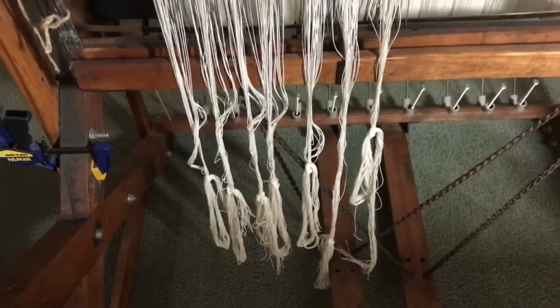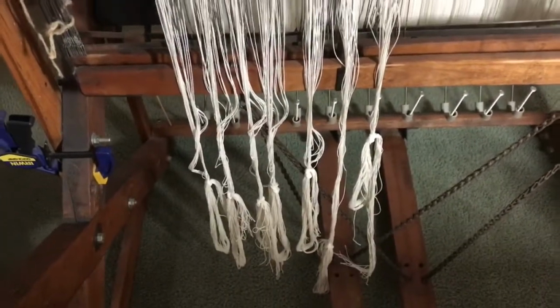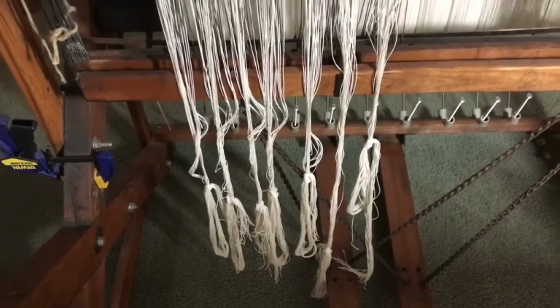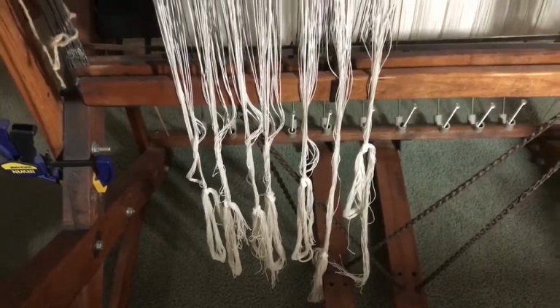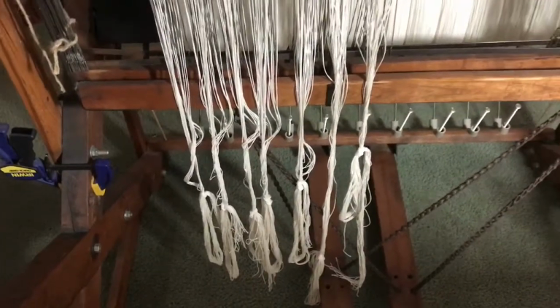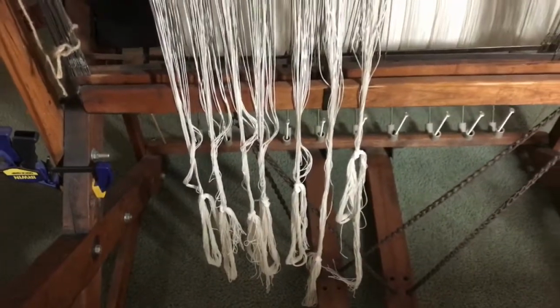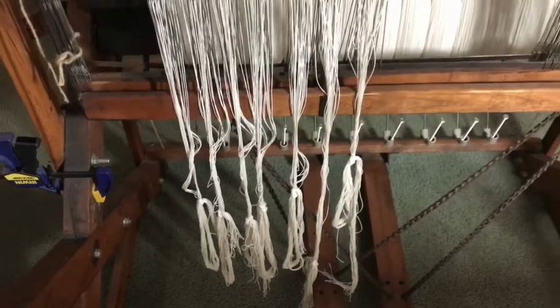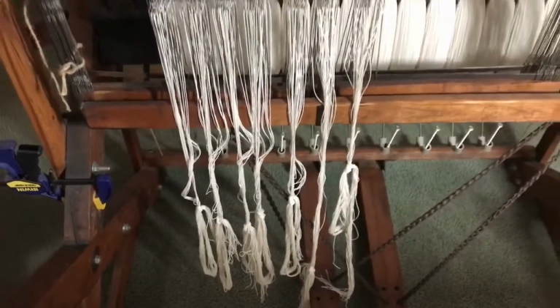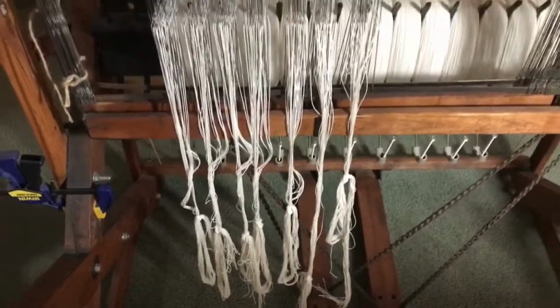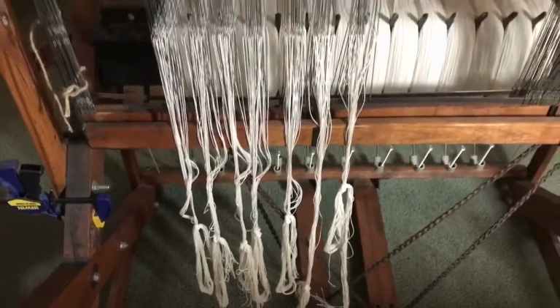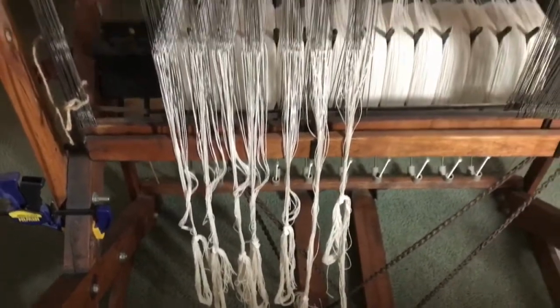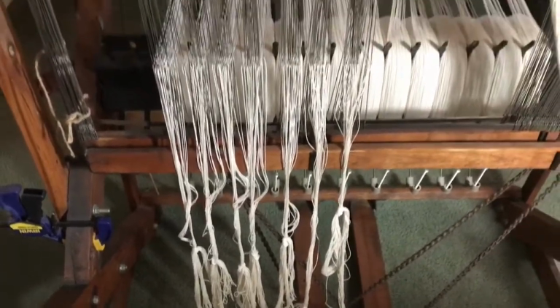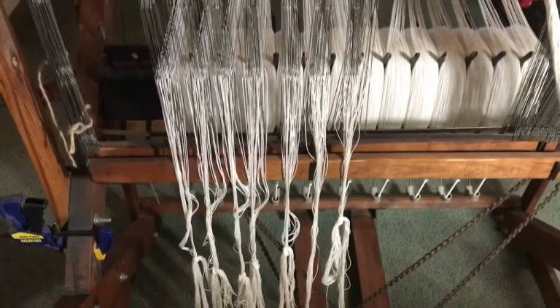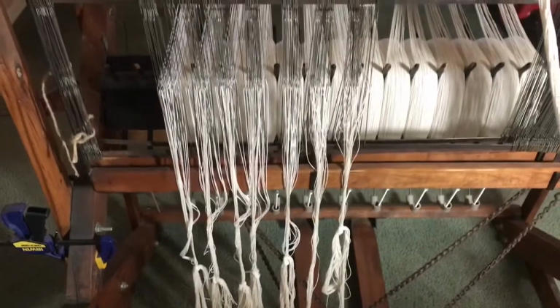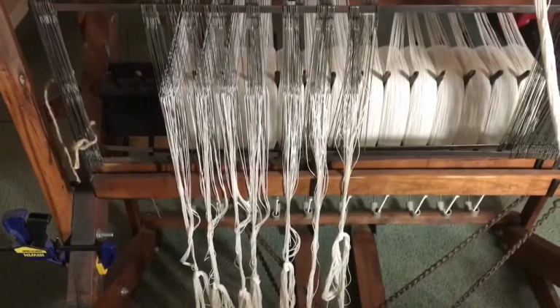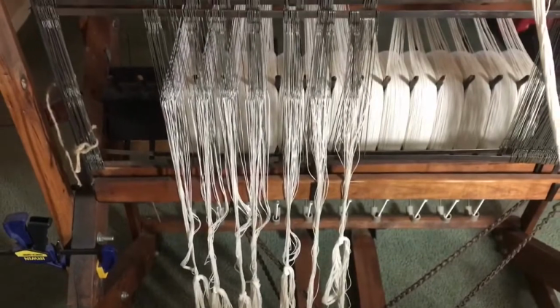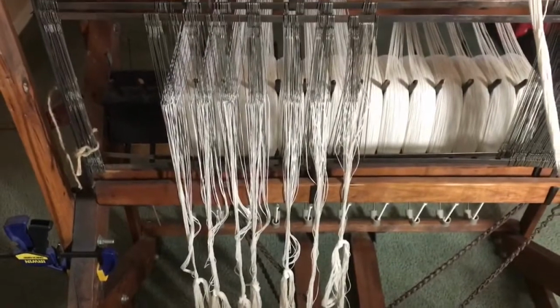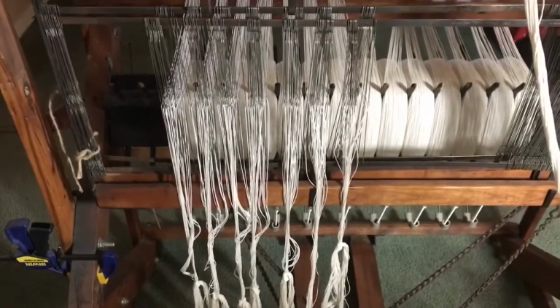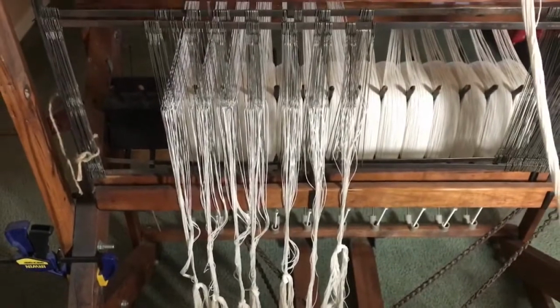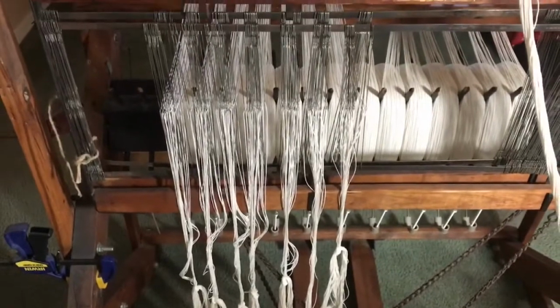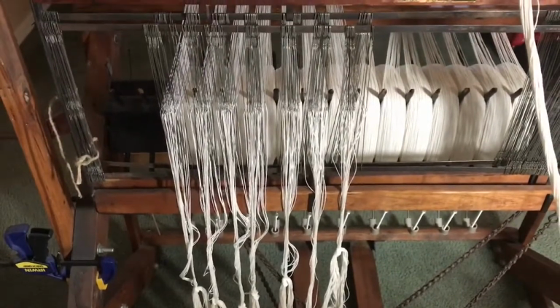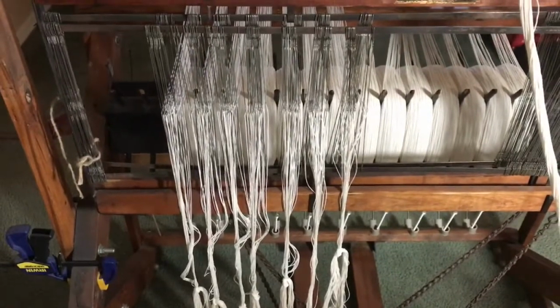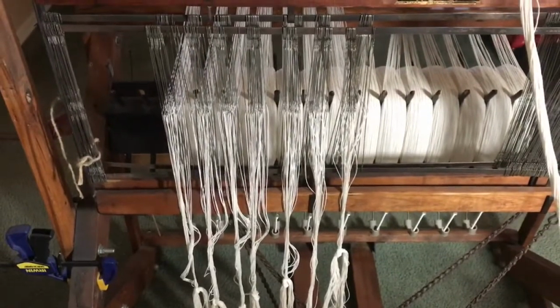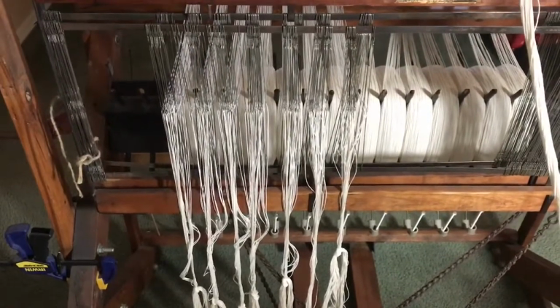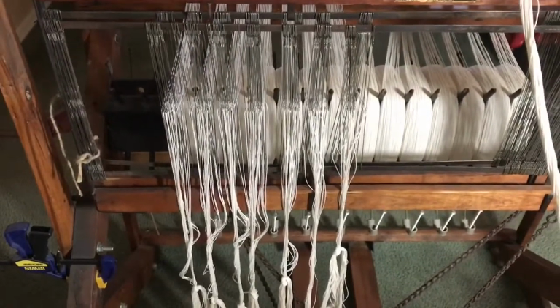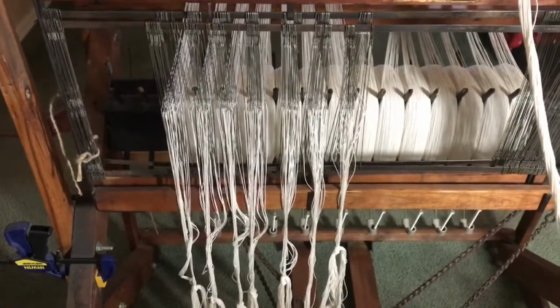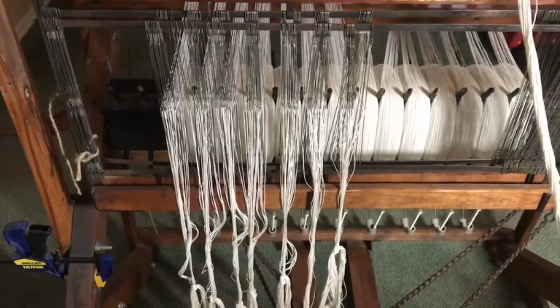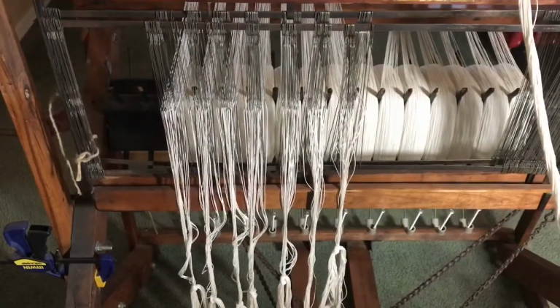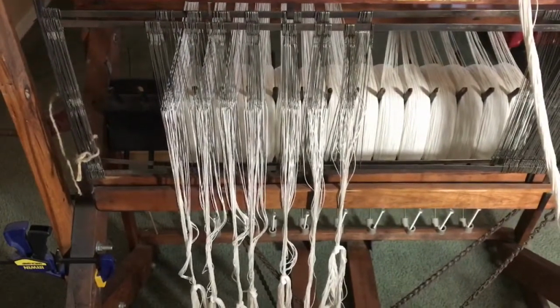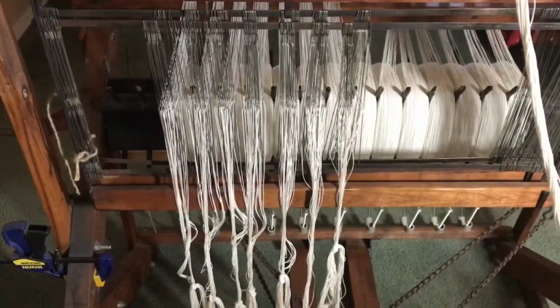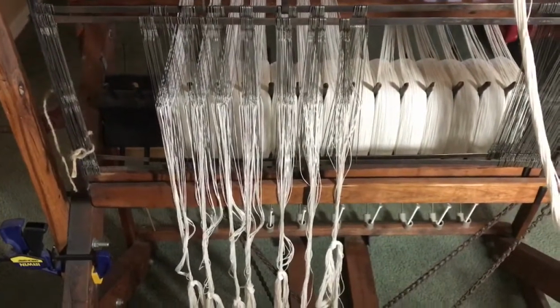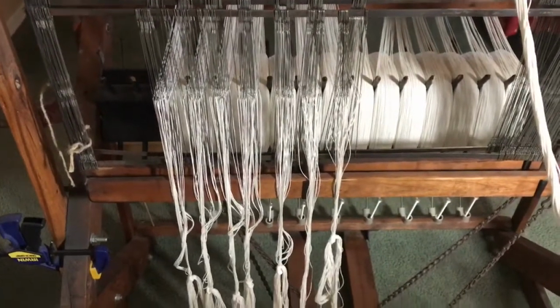It looks kind of messy right now, but it isn't. All the strings are in order through the heddles.